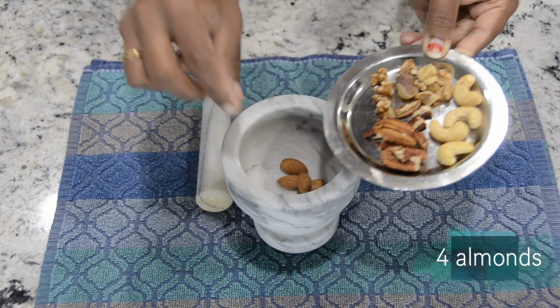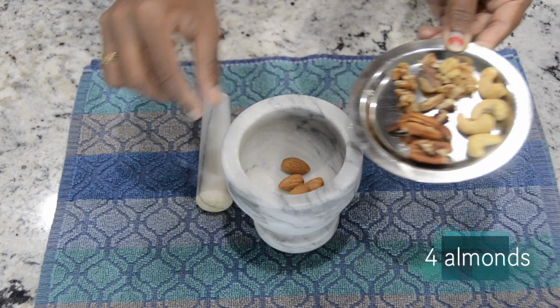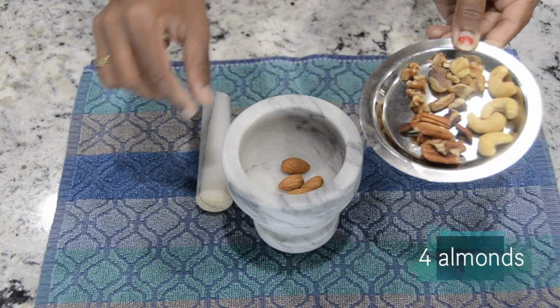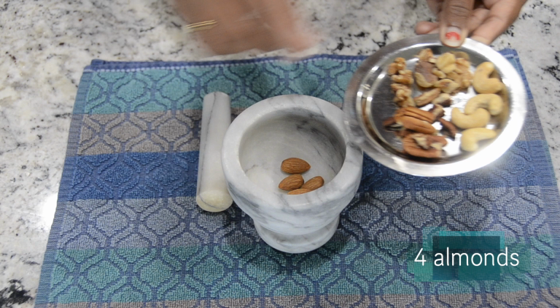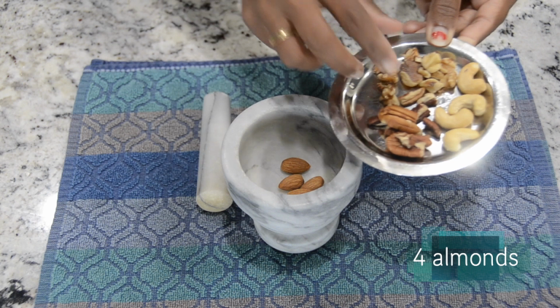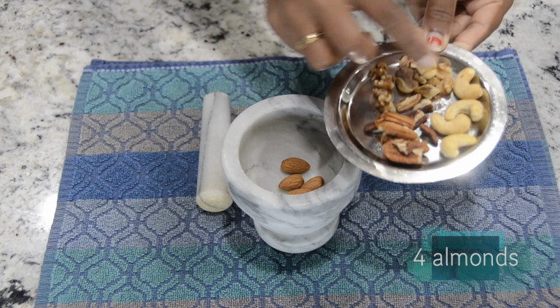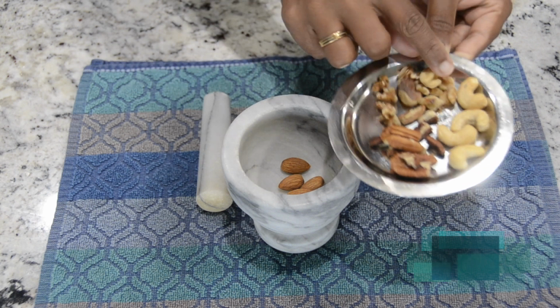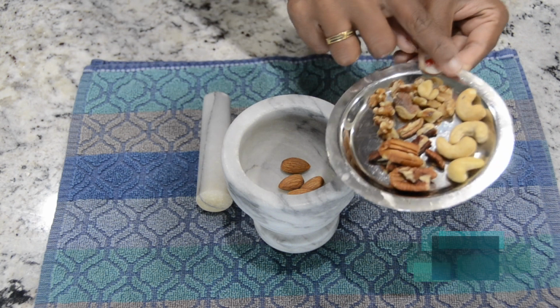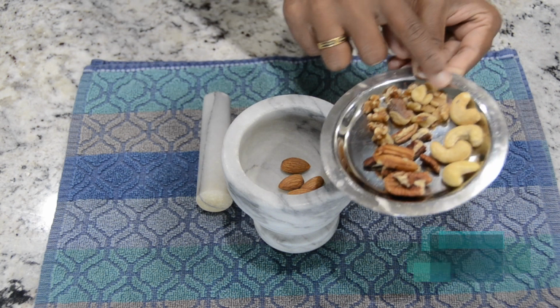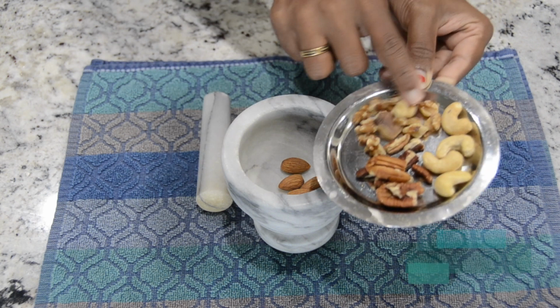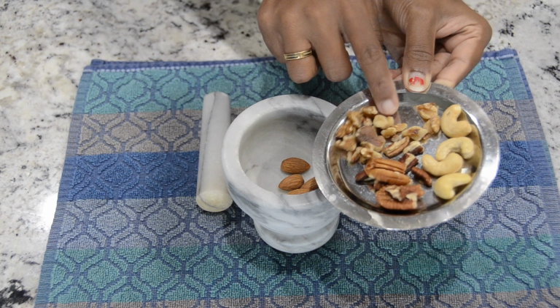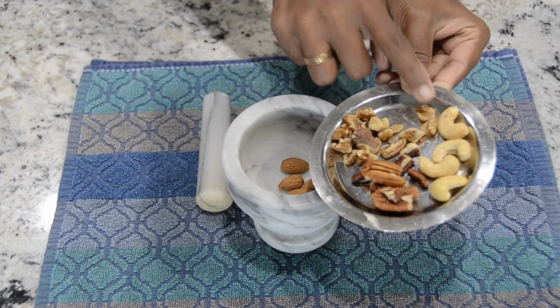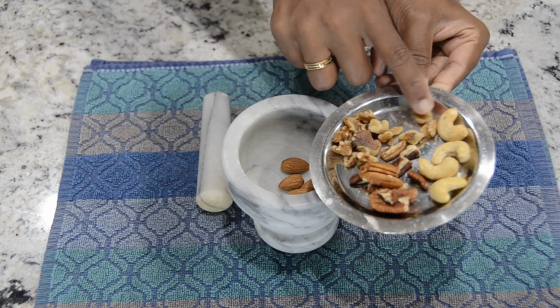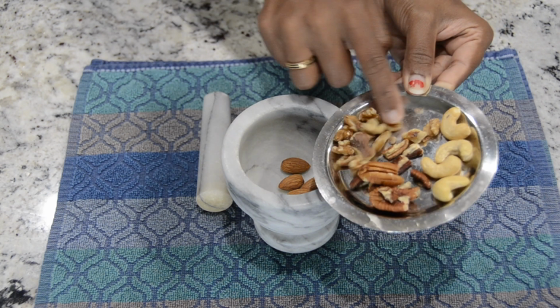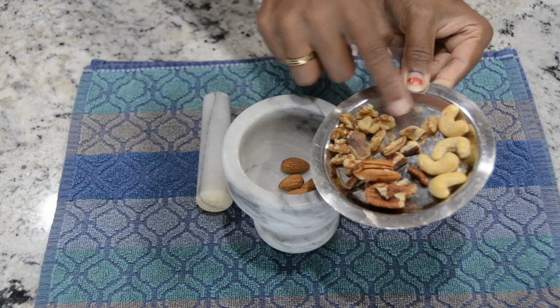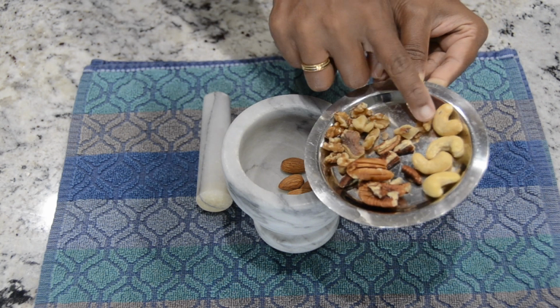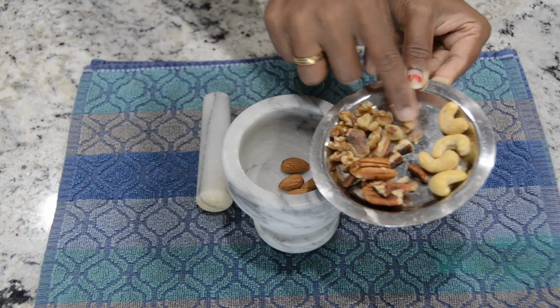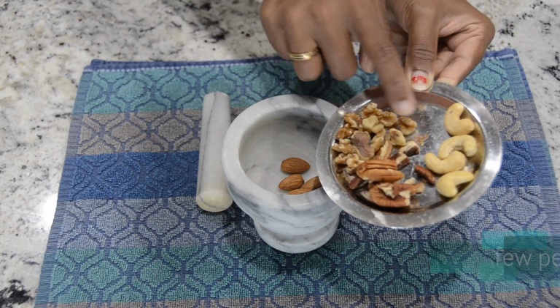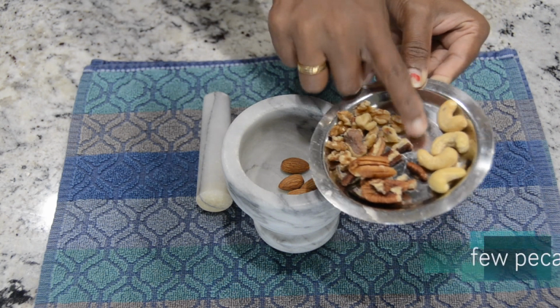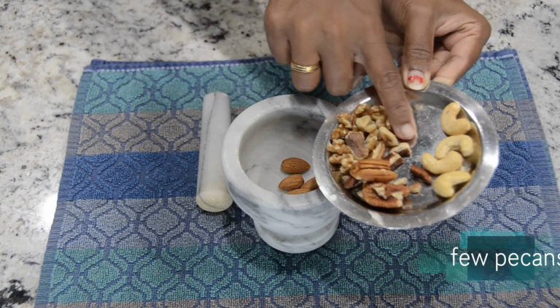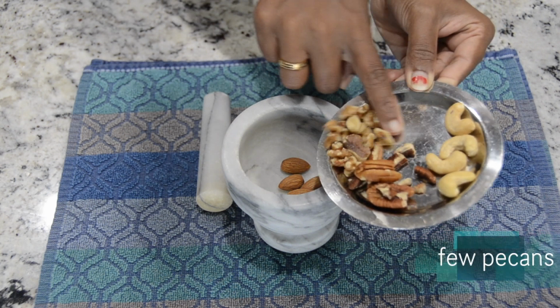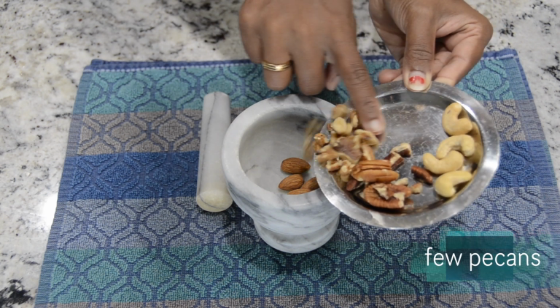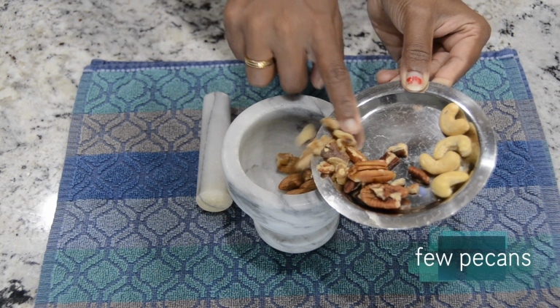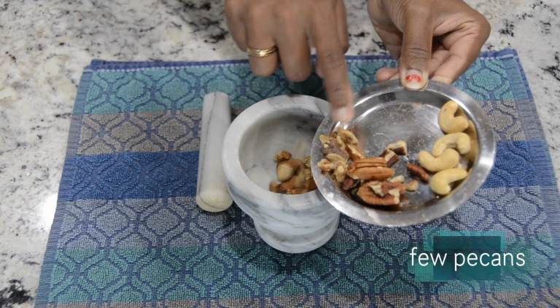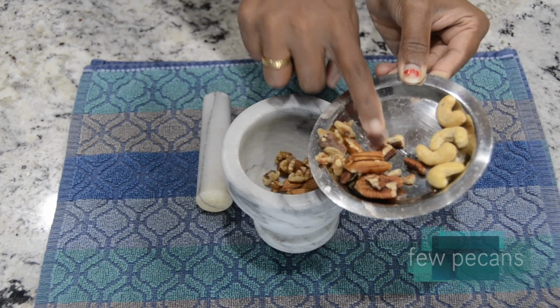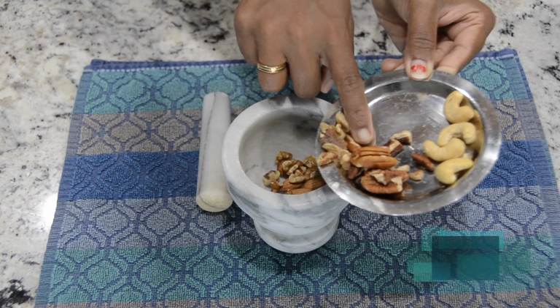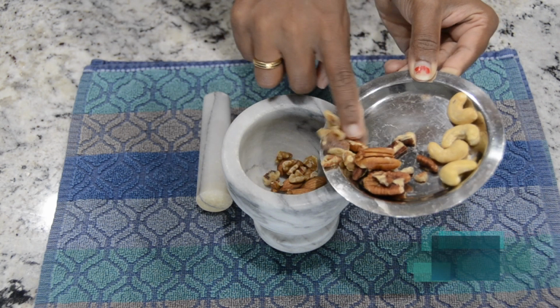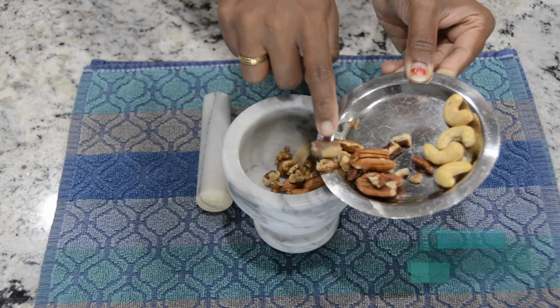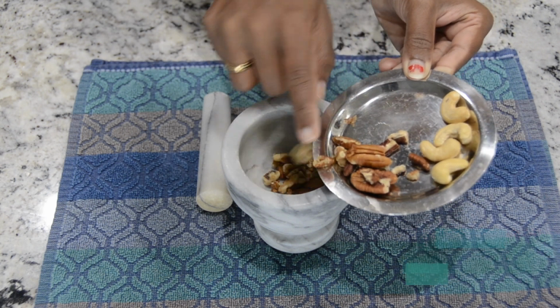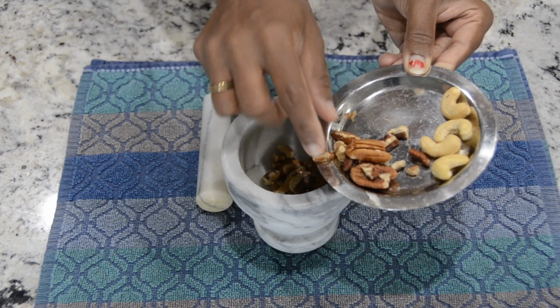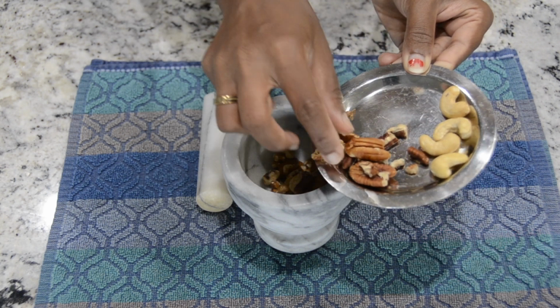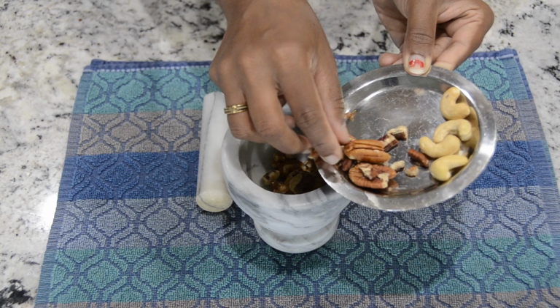Add 1 cup of almonds, pecan, walnut and cashews.